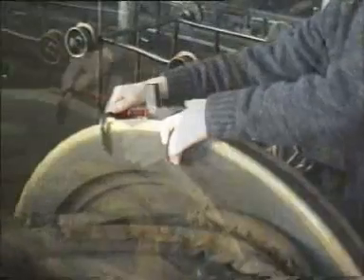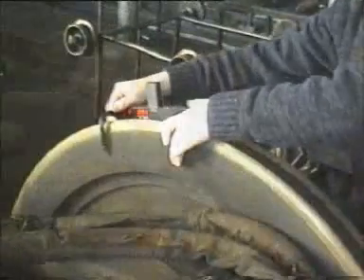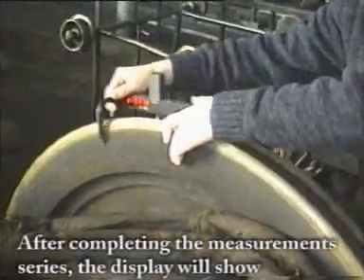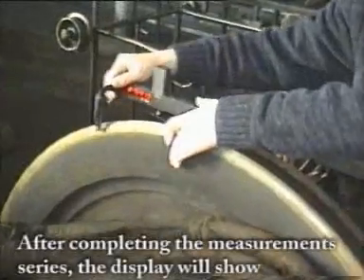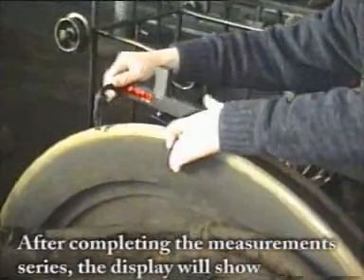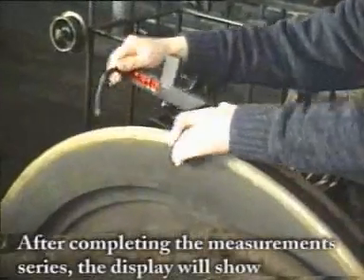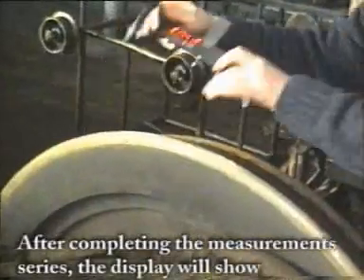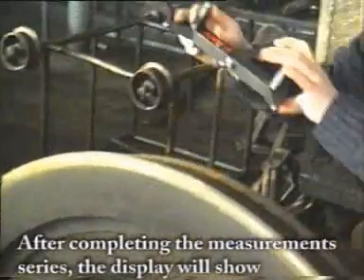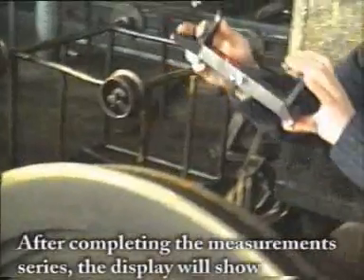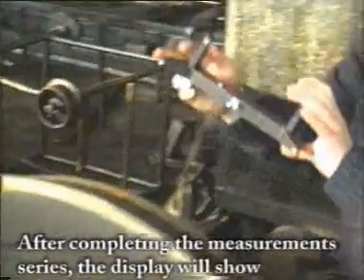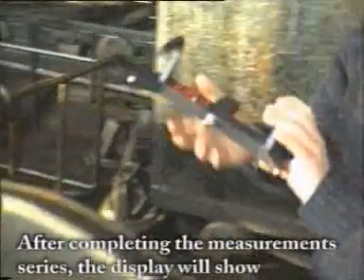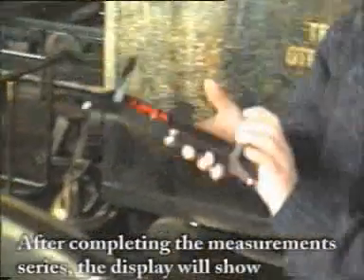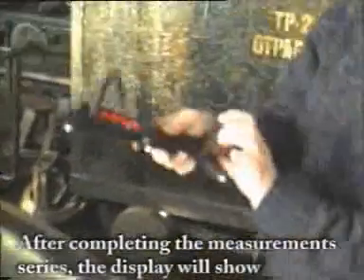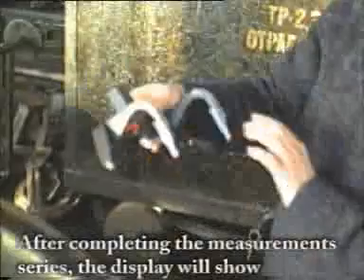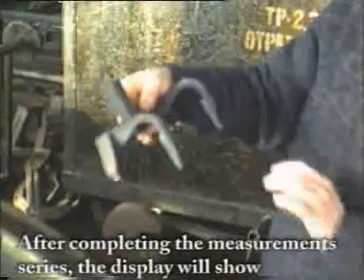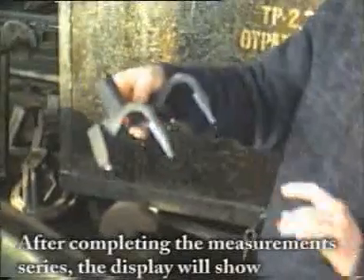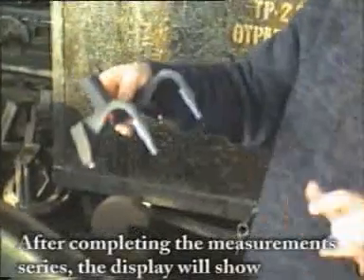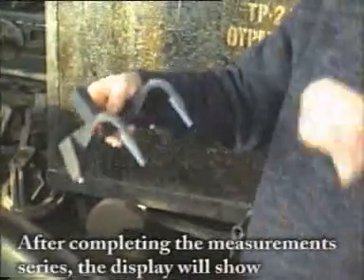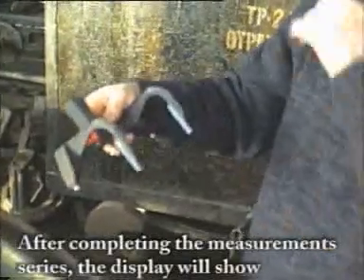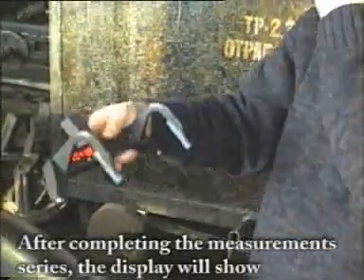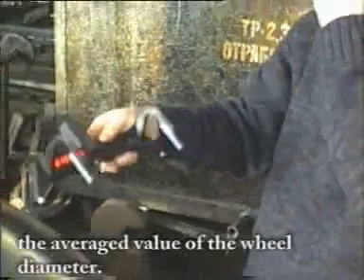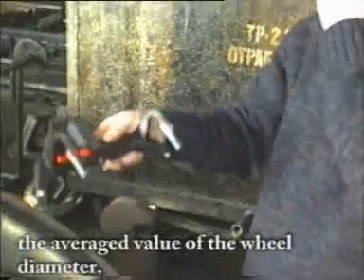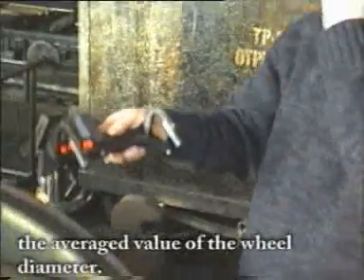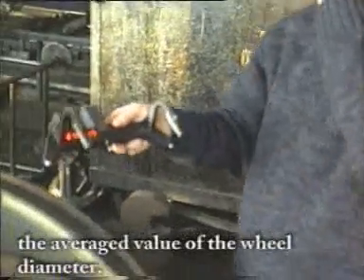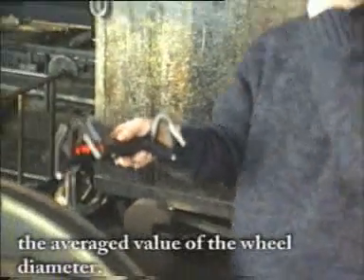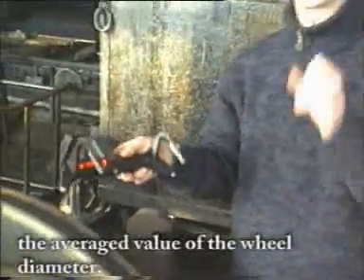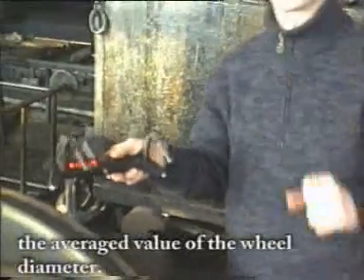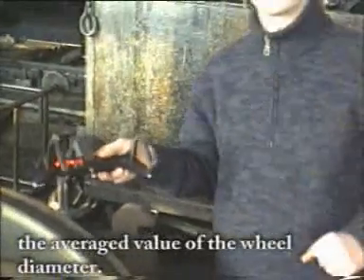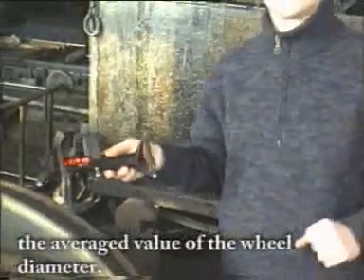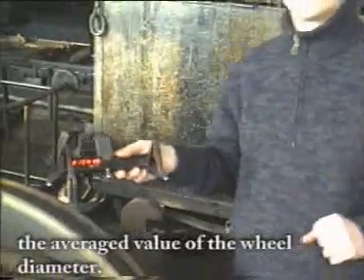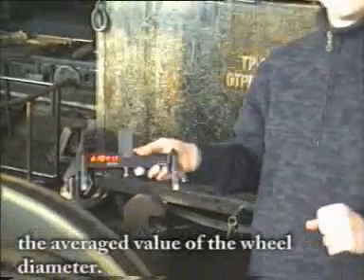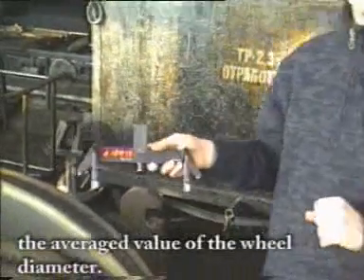After completing the measurement series, the display will show the average value of the wheel diameter.